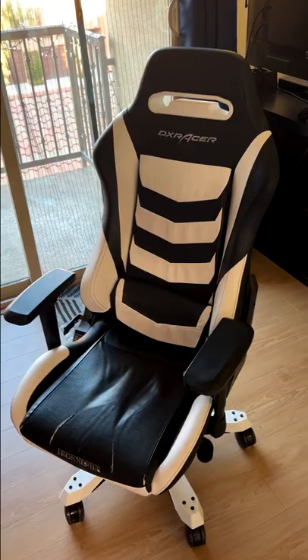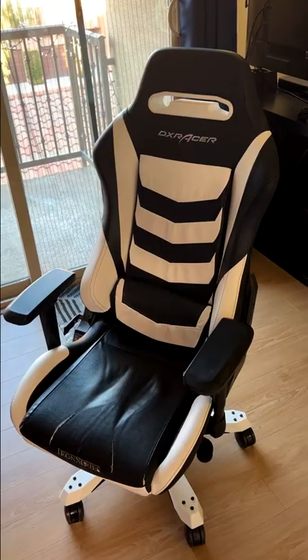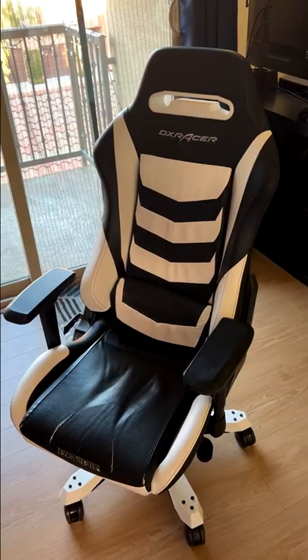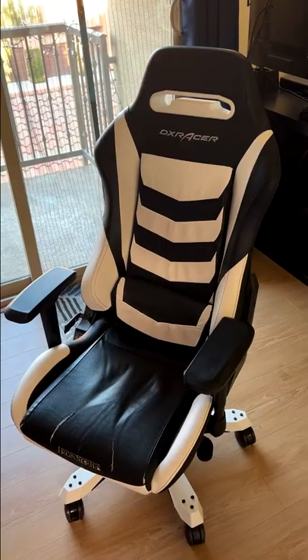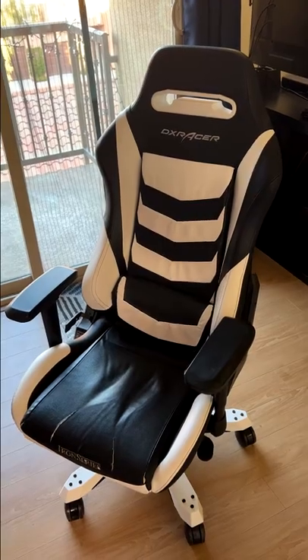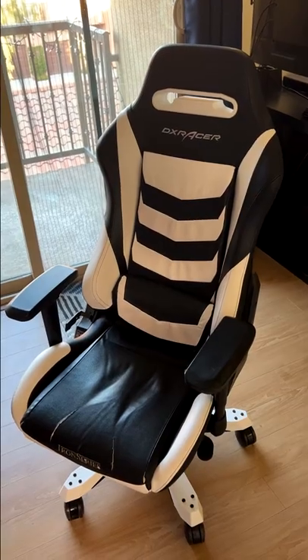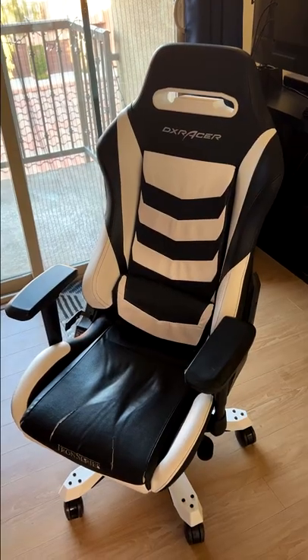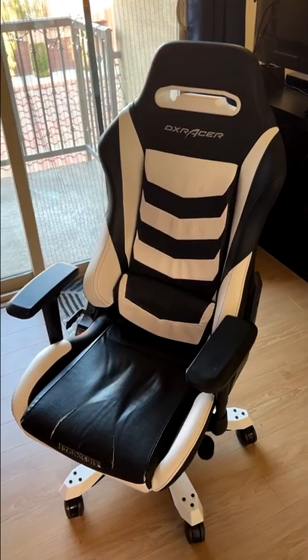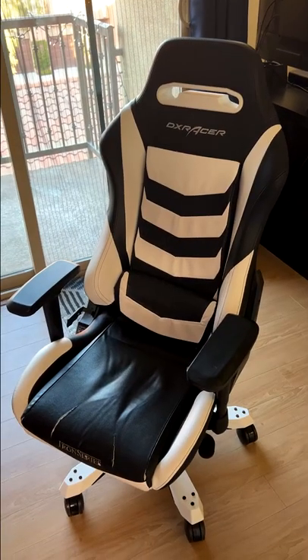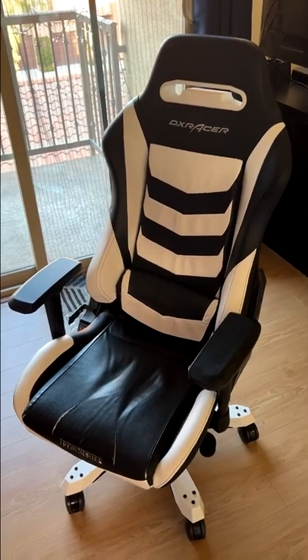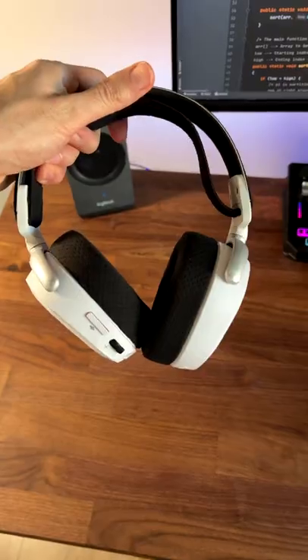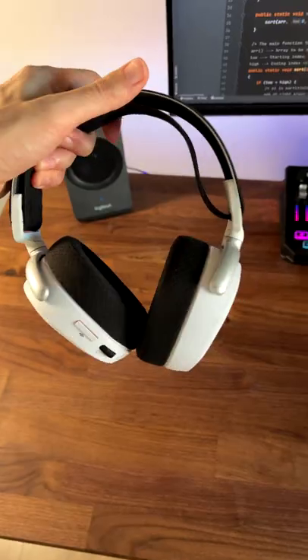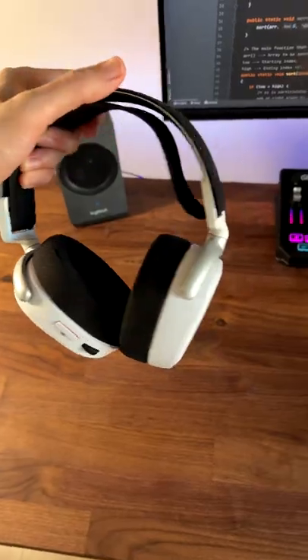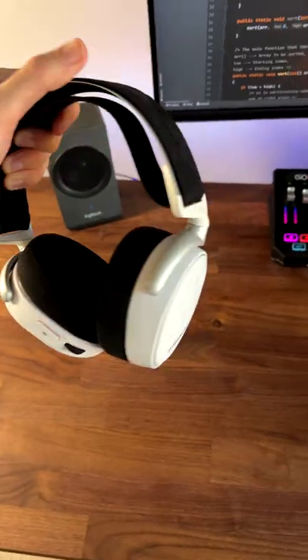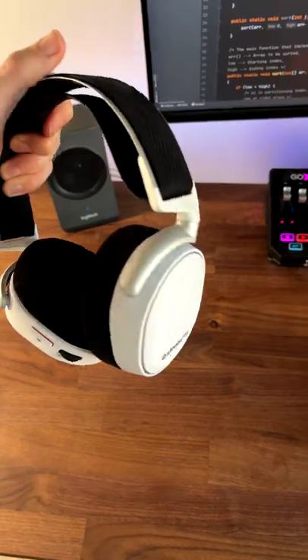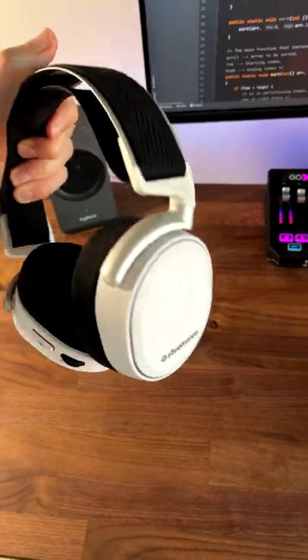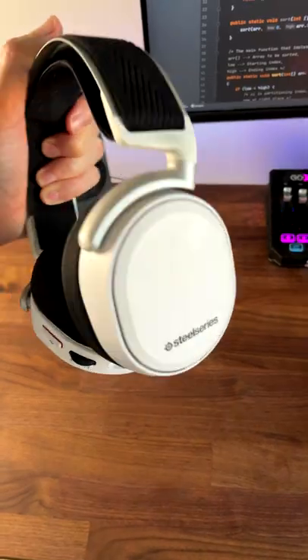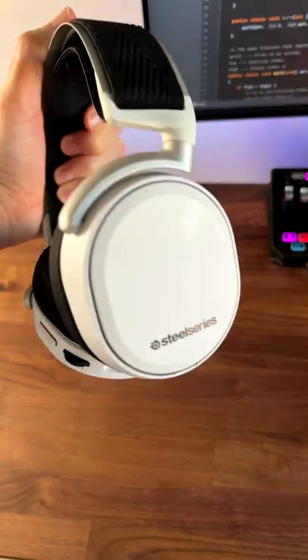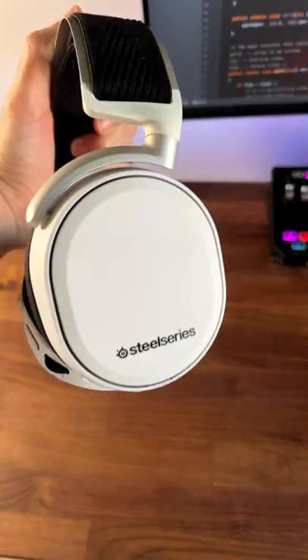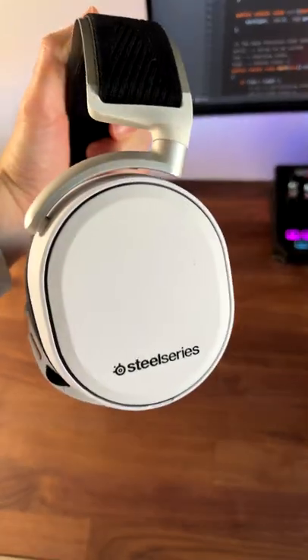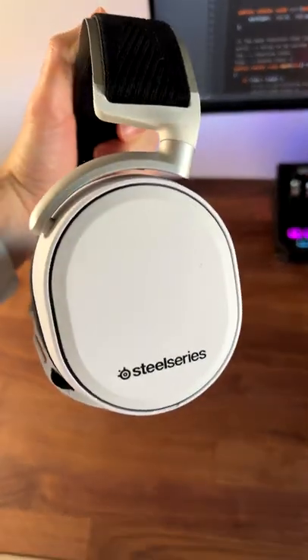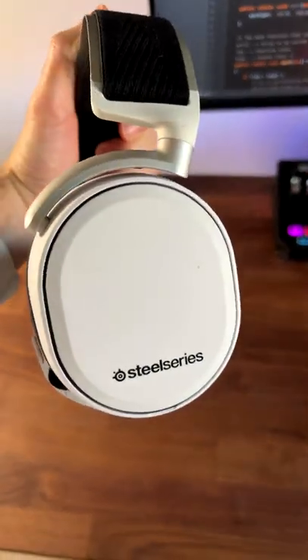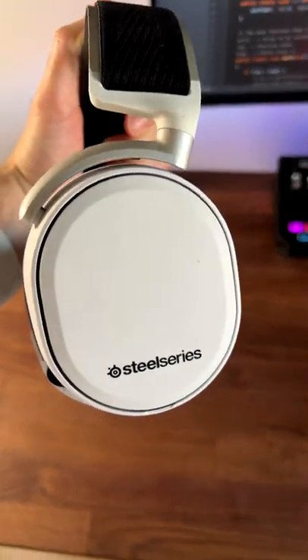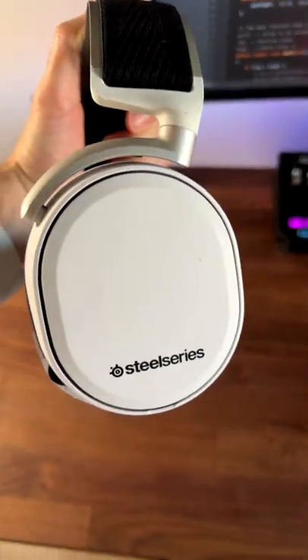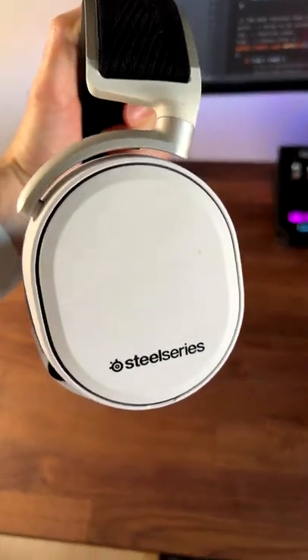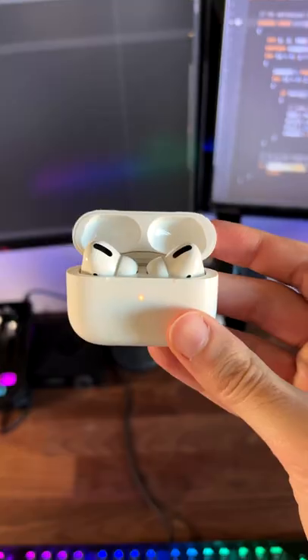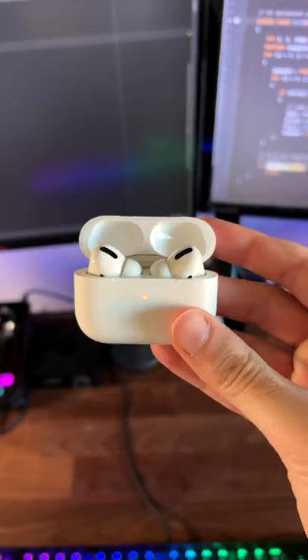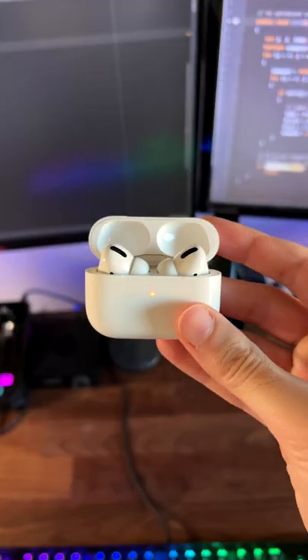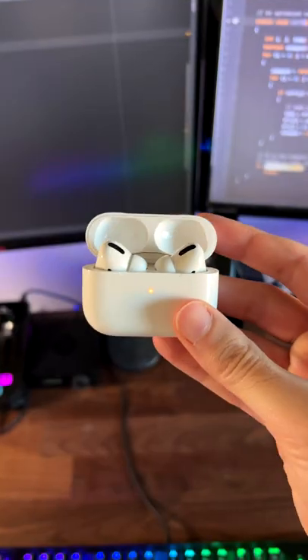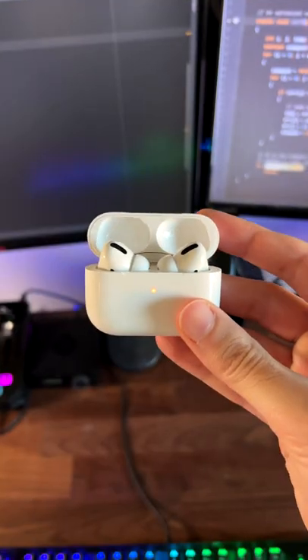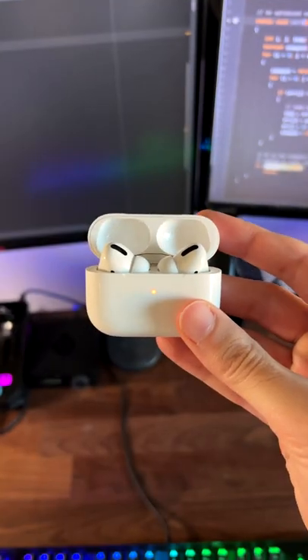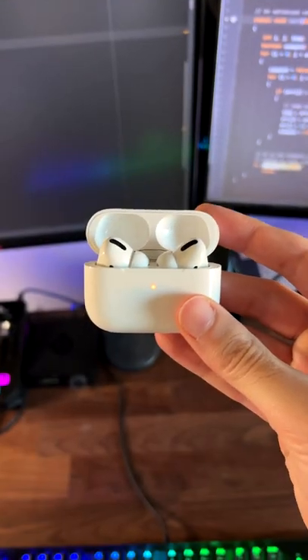A DX Racer gaming chair, wireless headphones from SteelSeries, and Apple AirPods Pro.